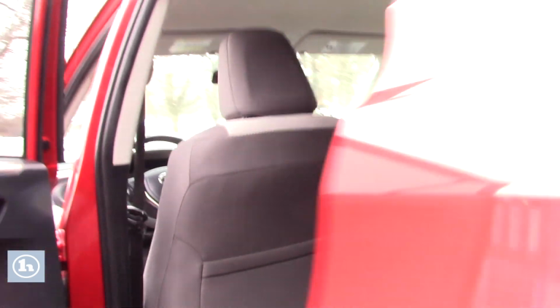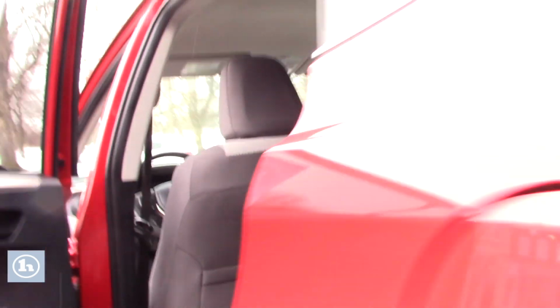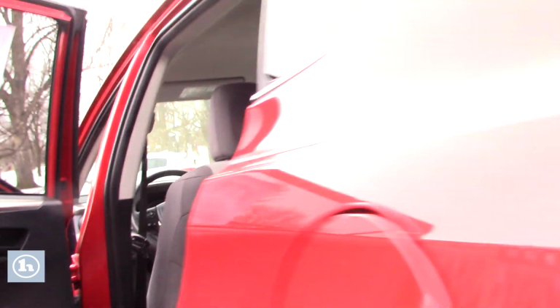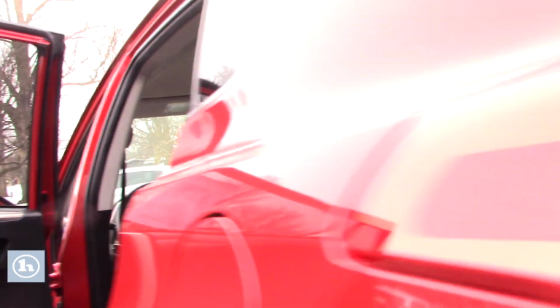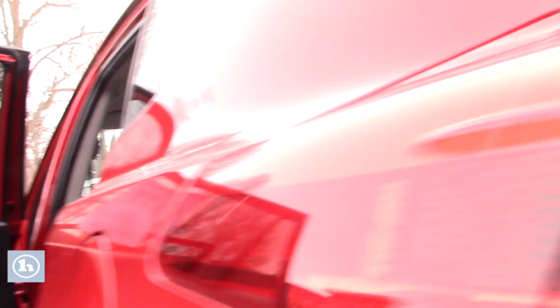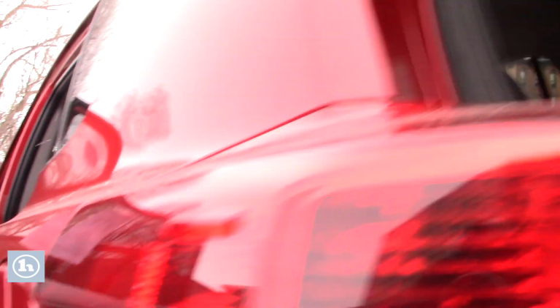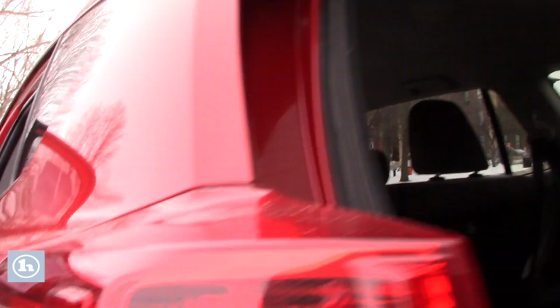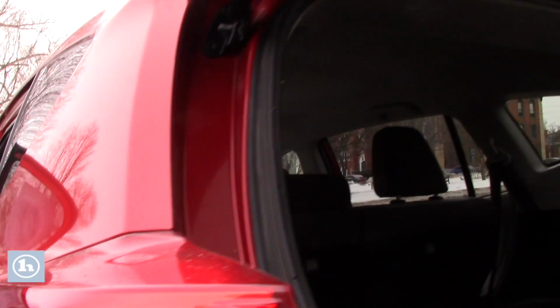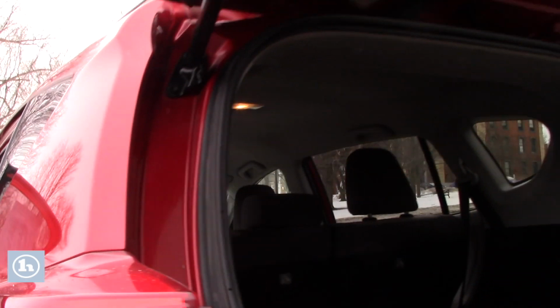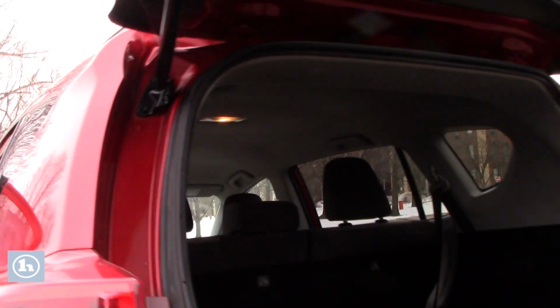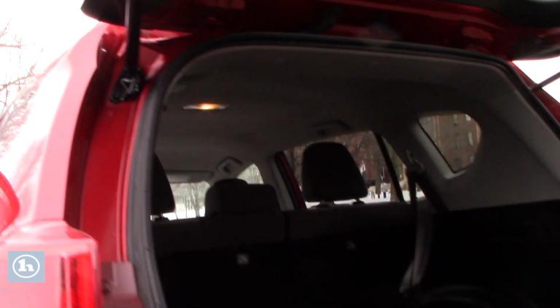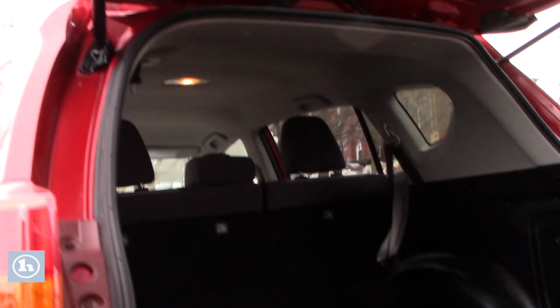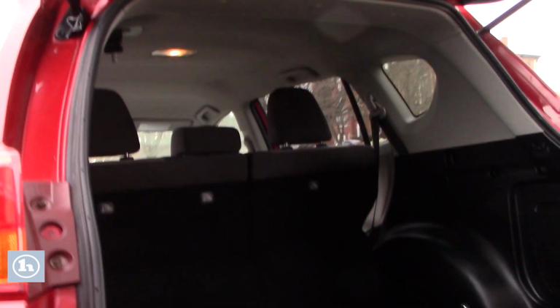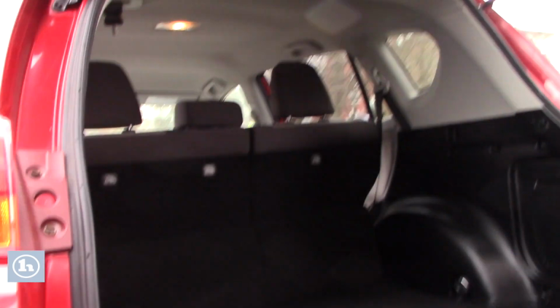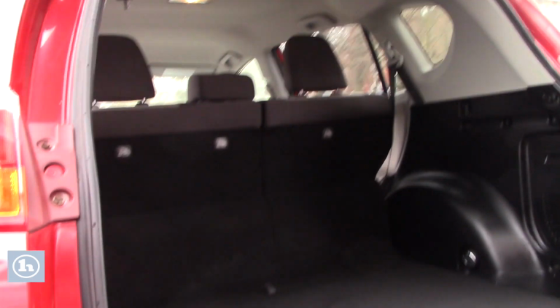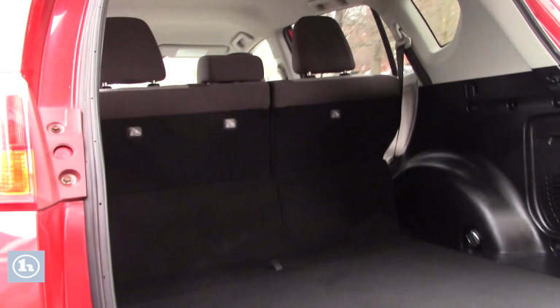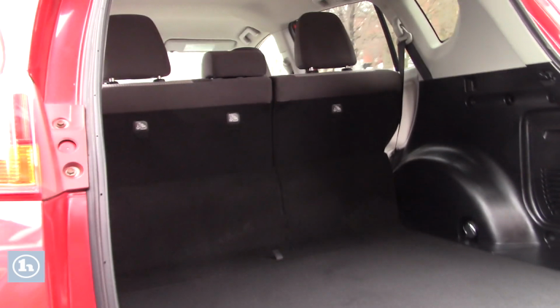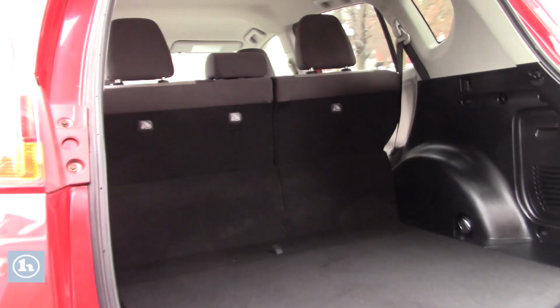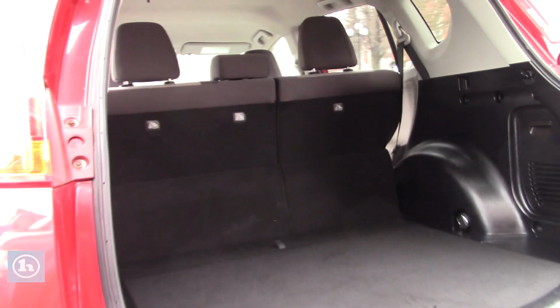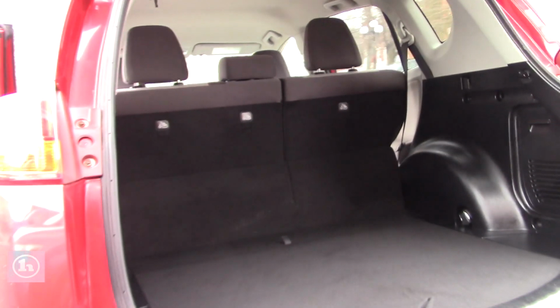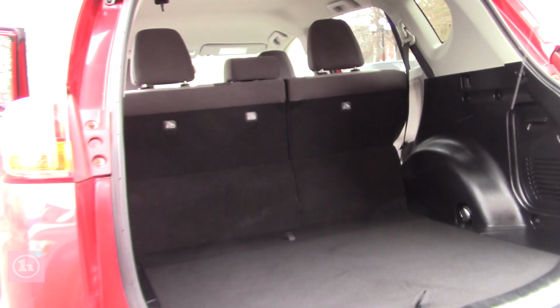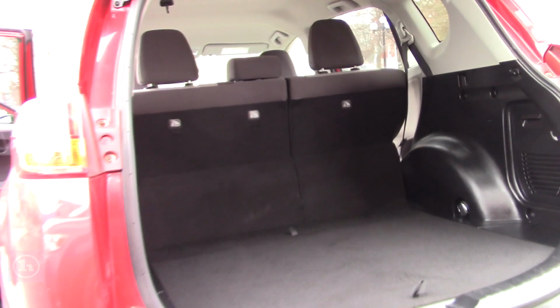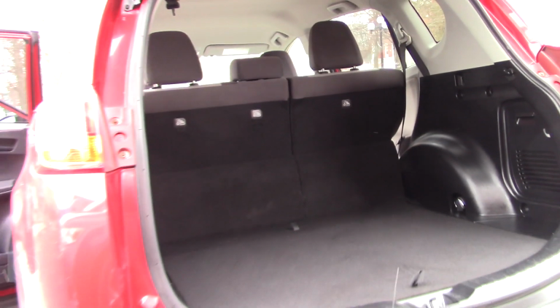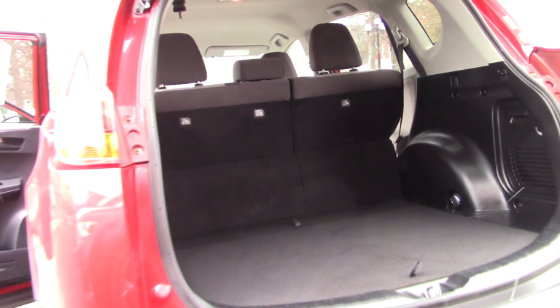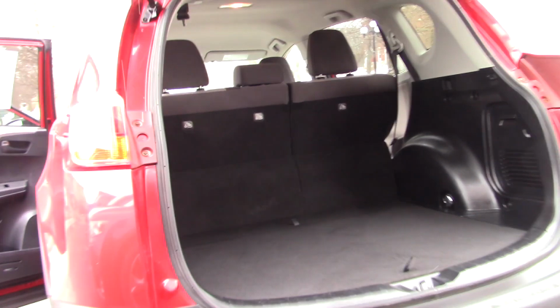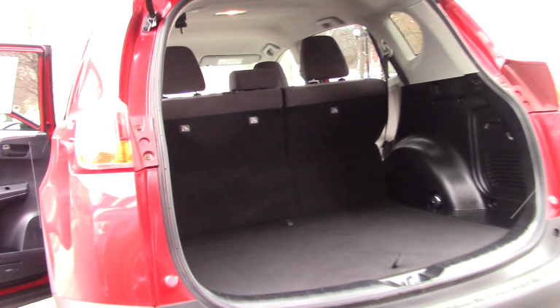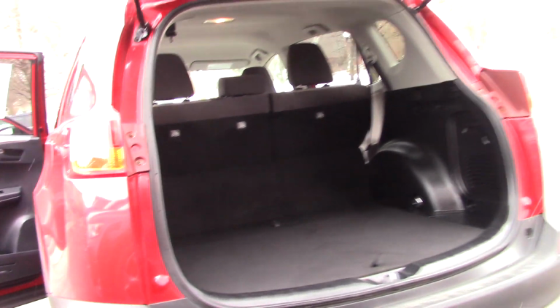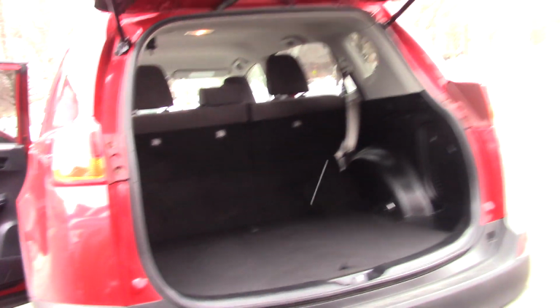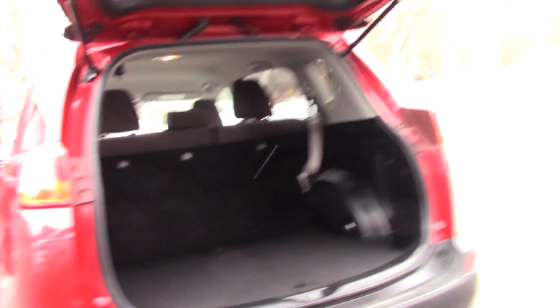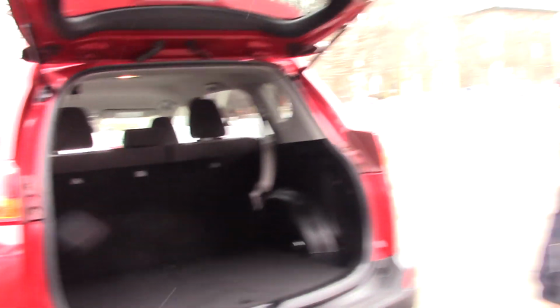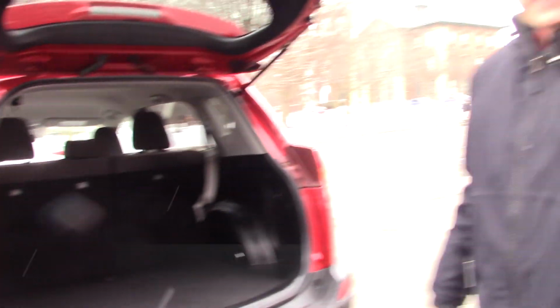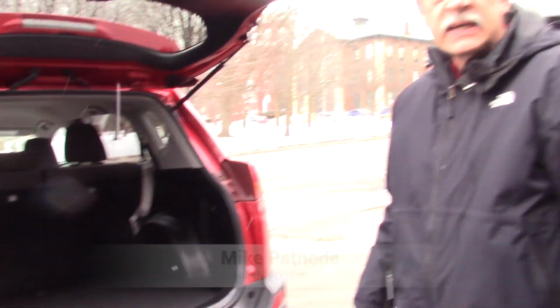We walk around the back. Plenty of cargo space.